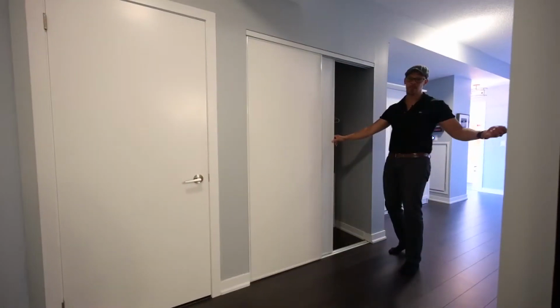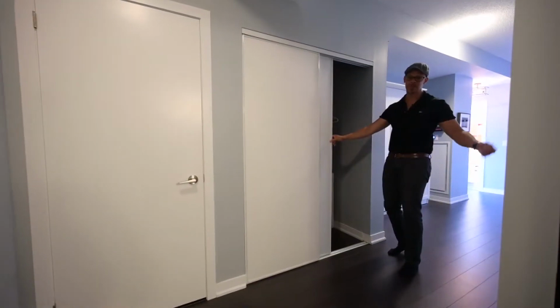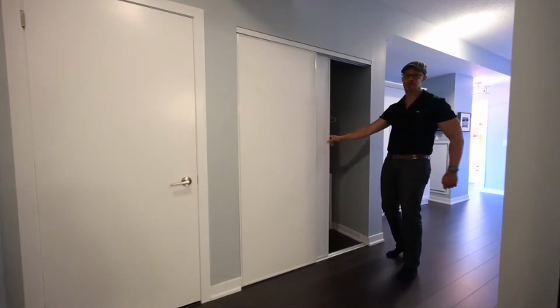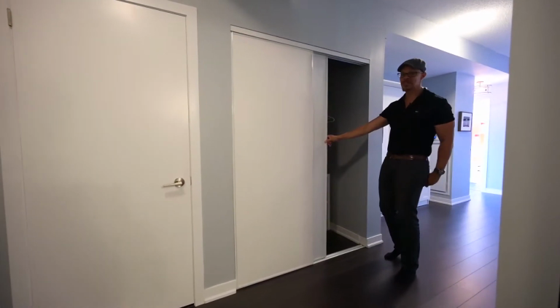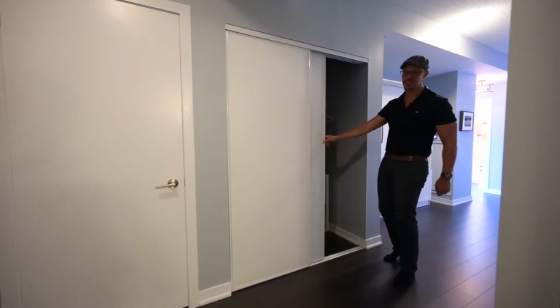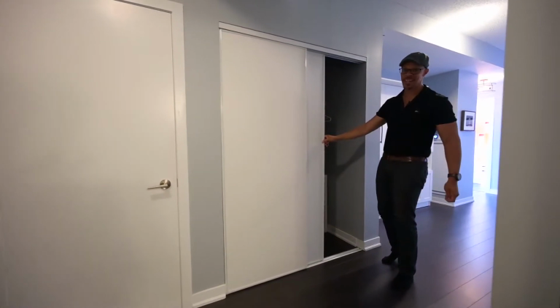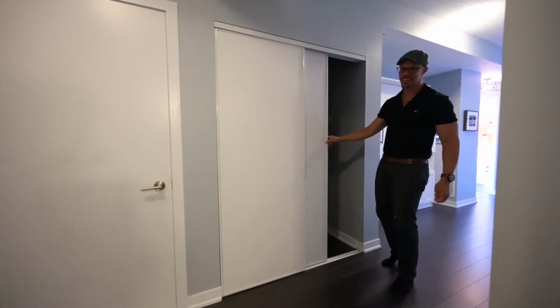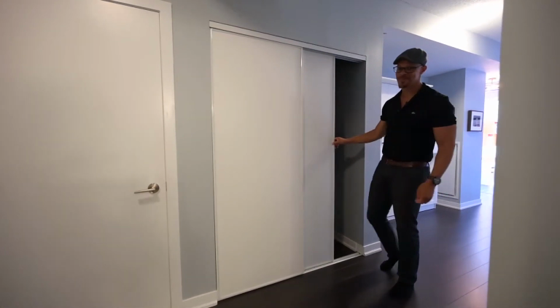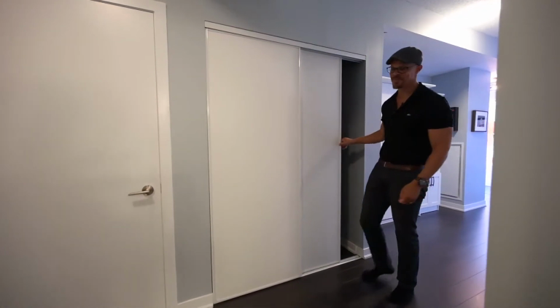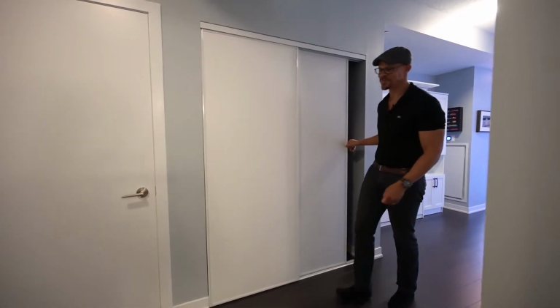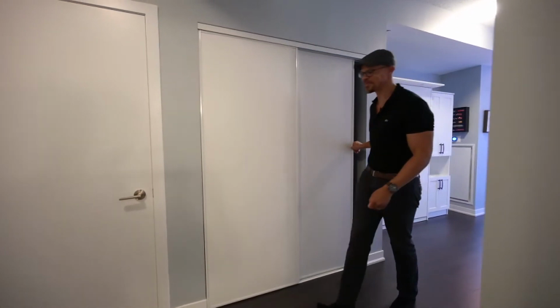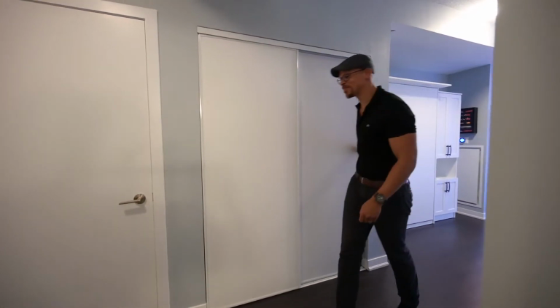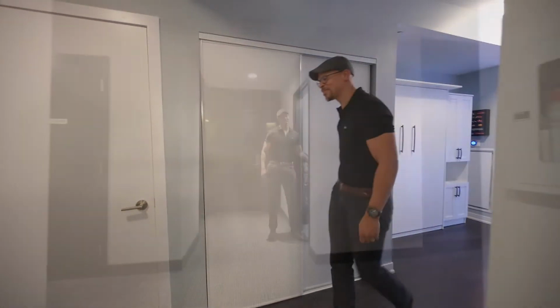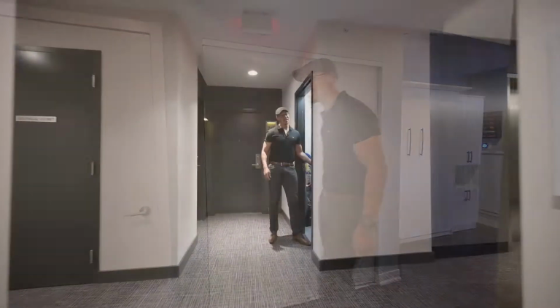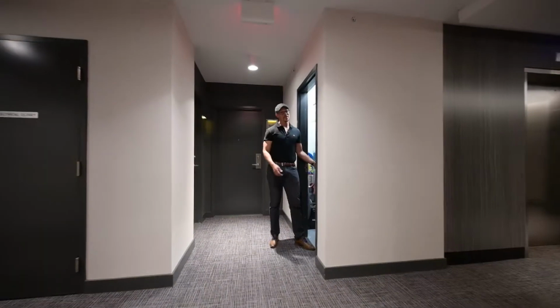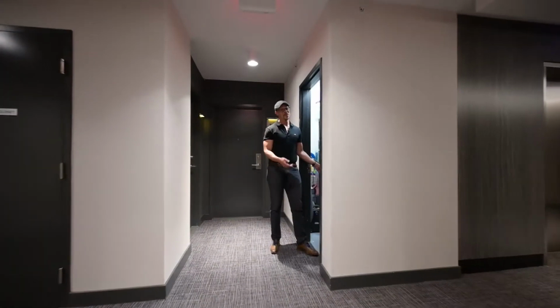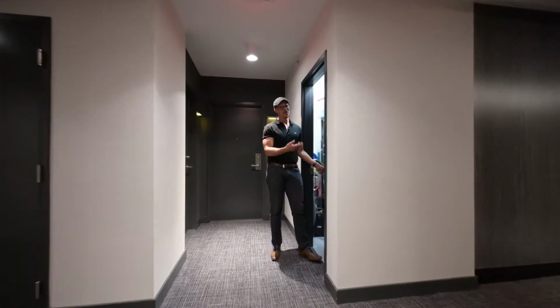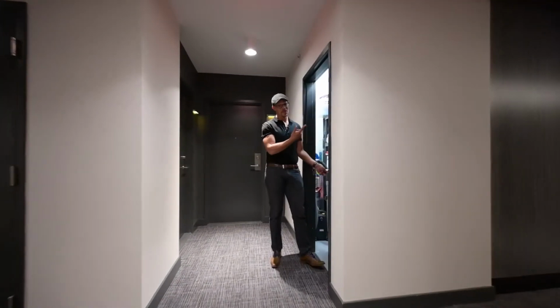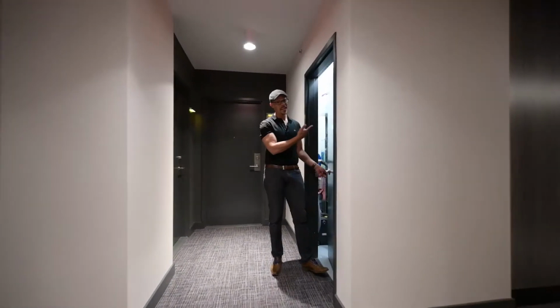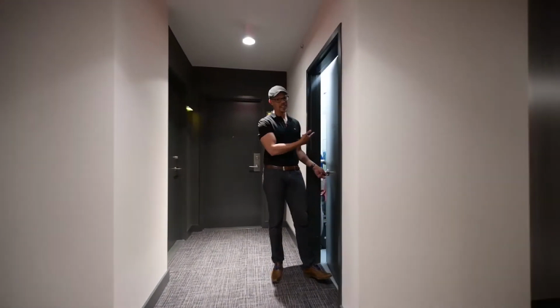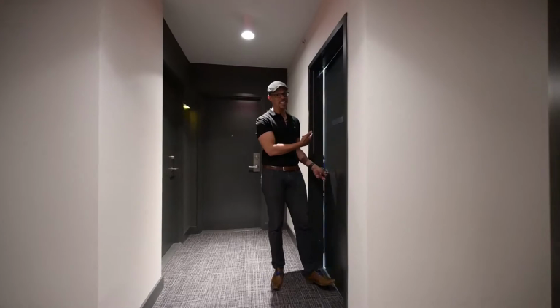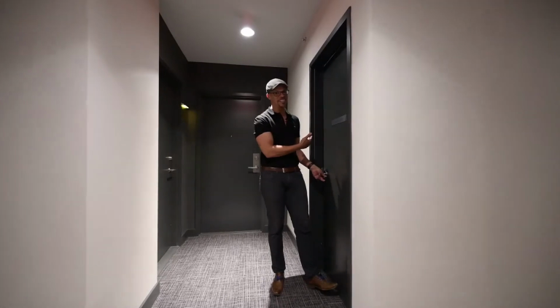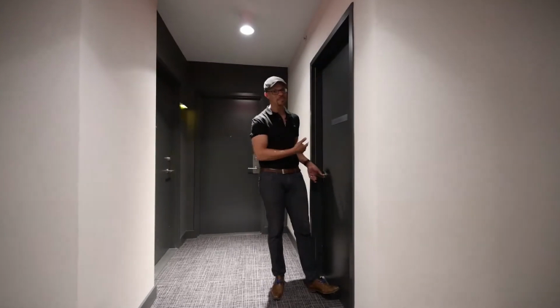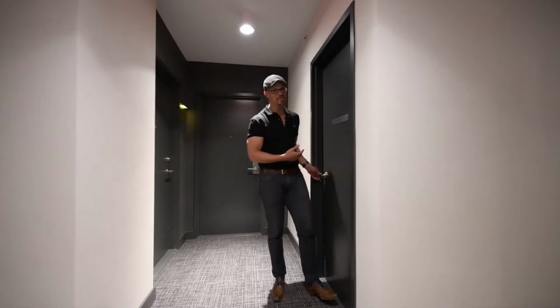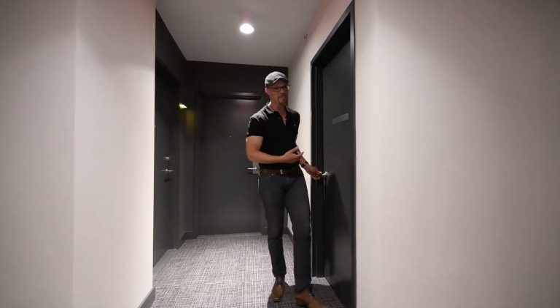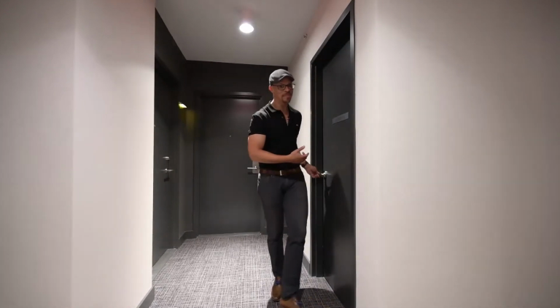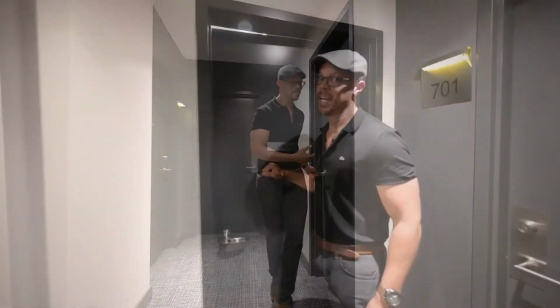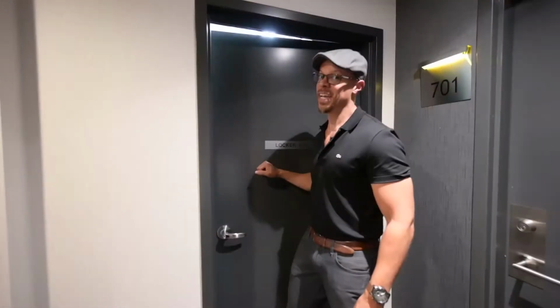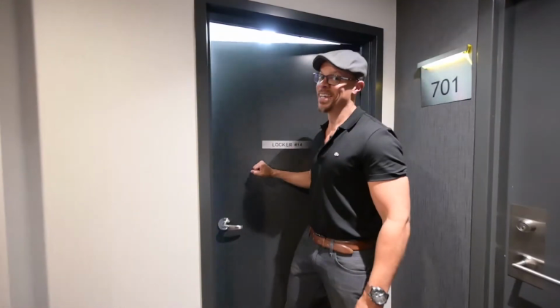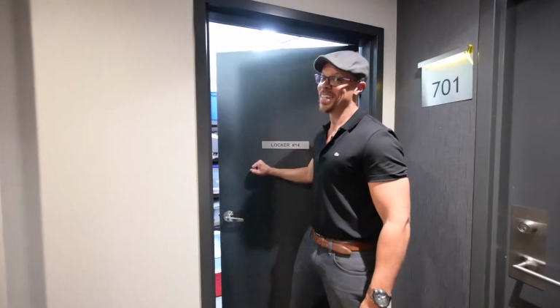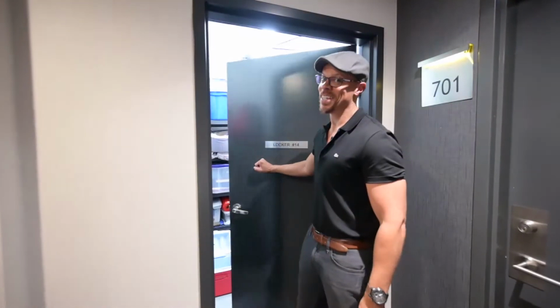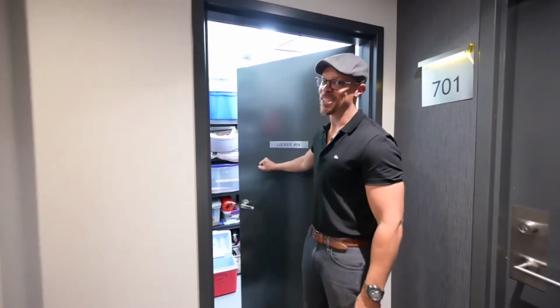More storage you say? We have it here and here.